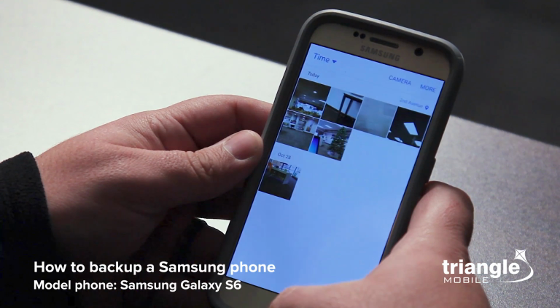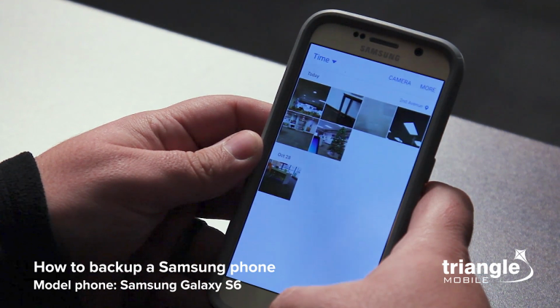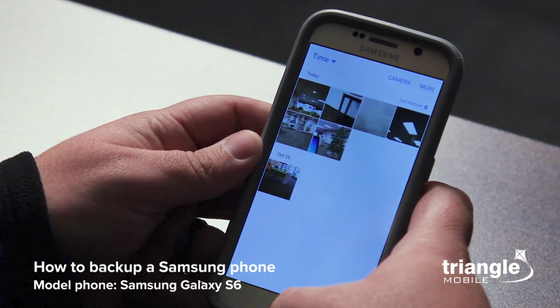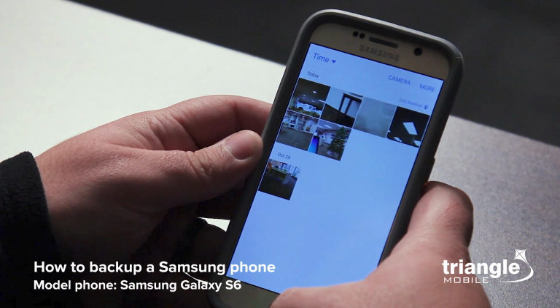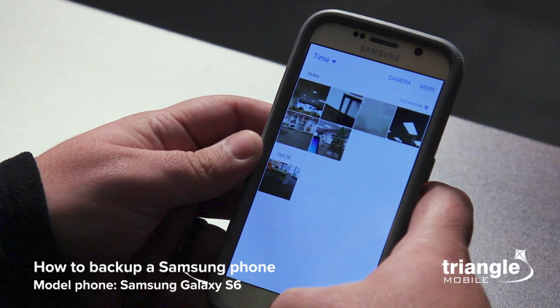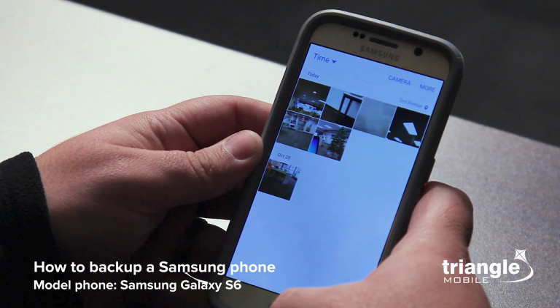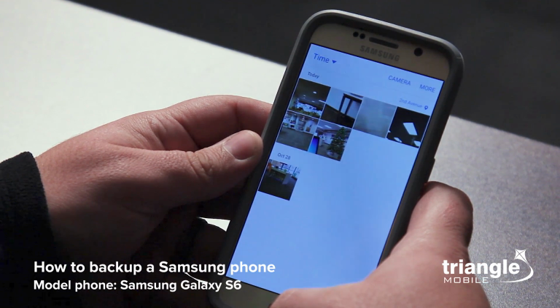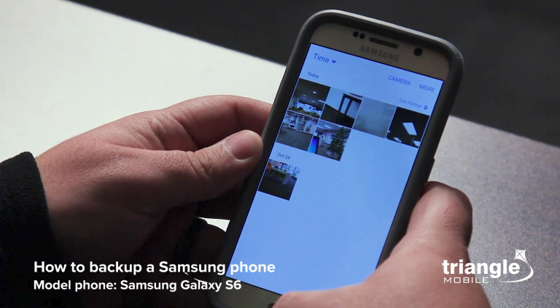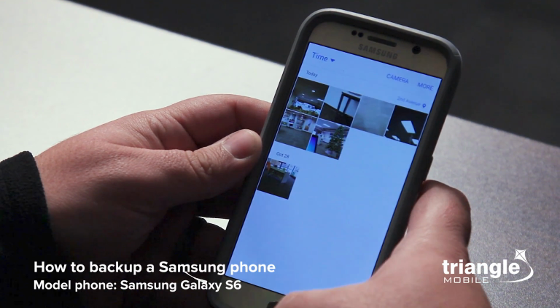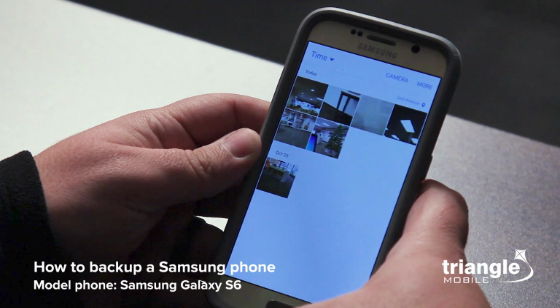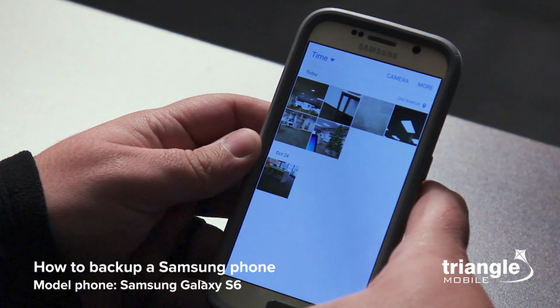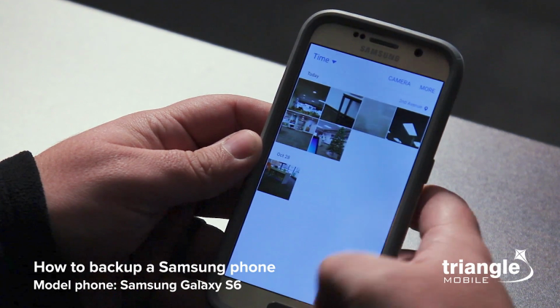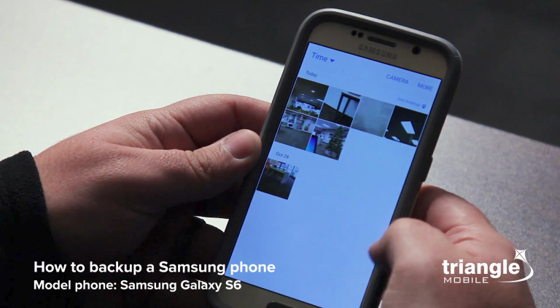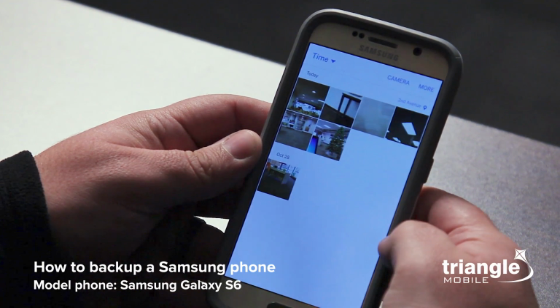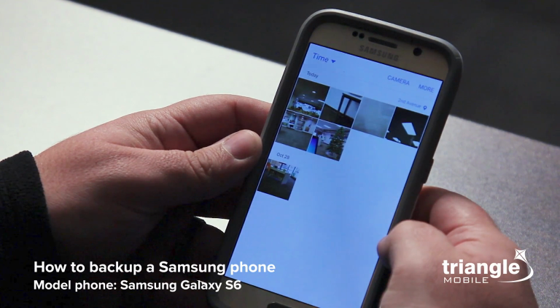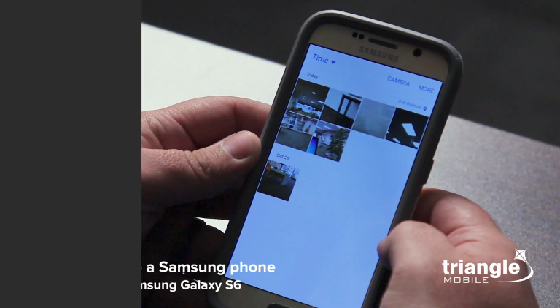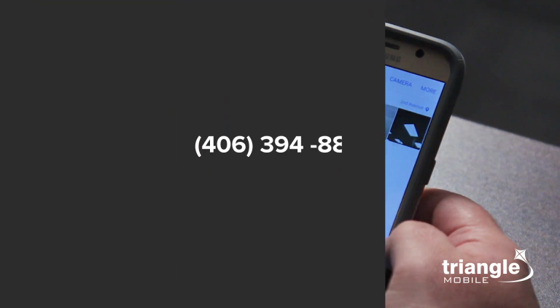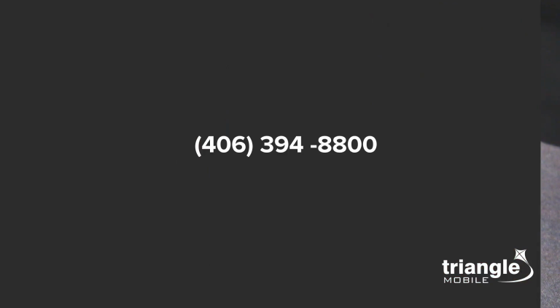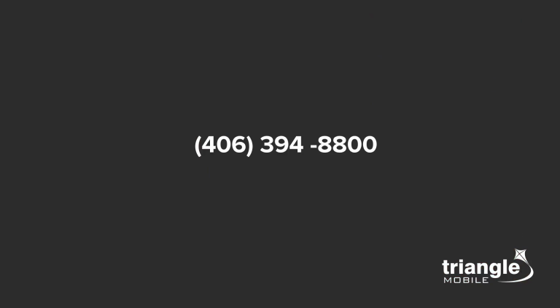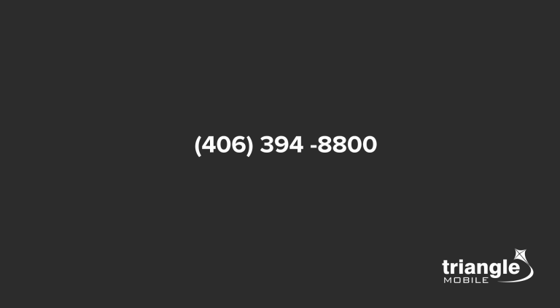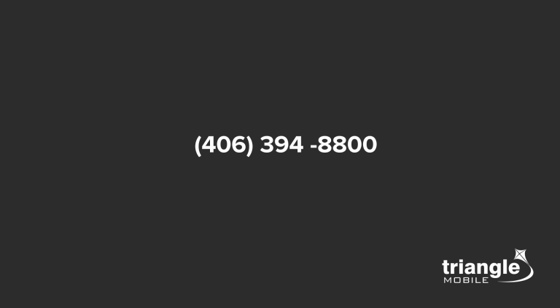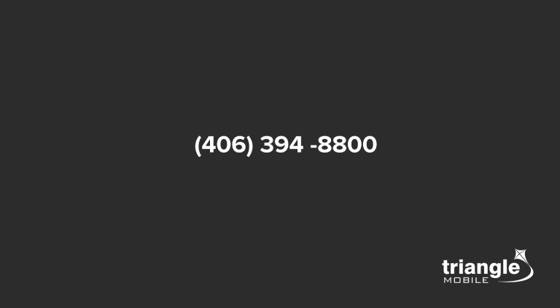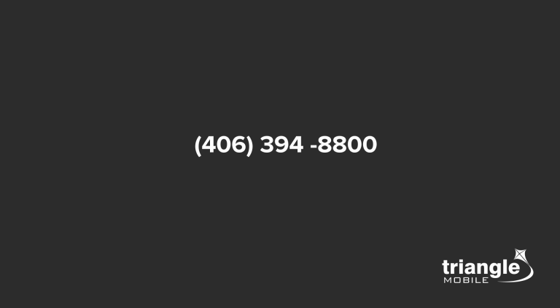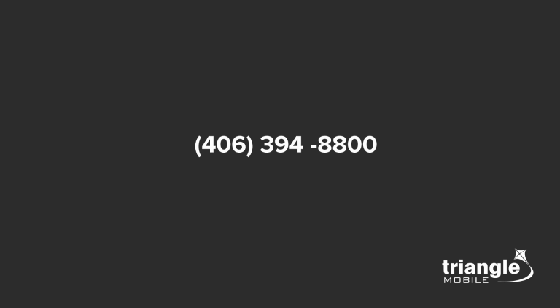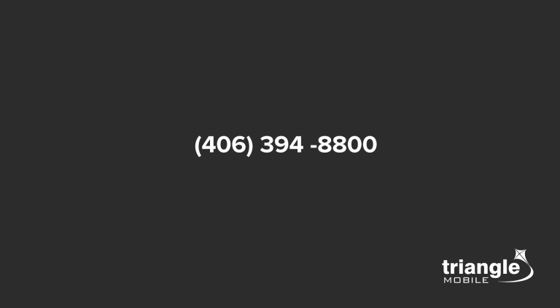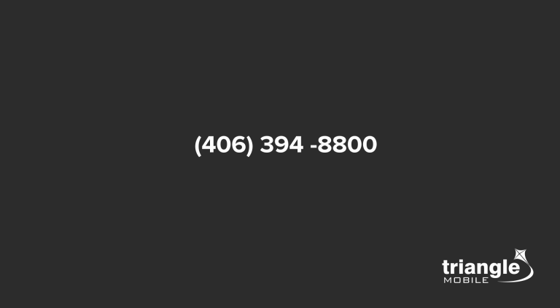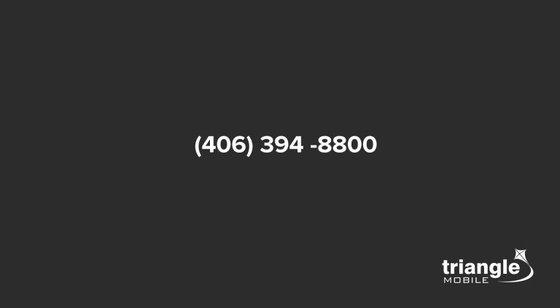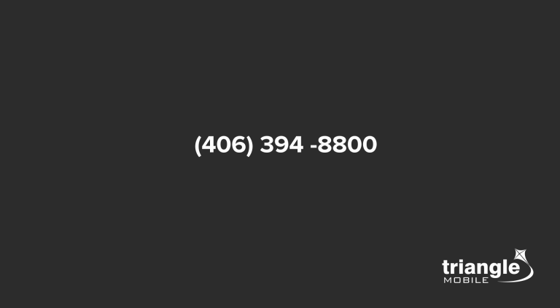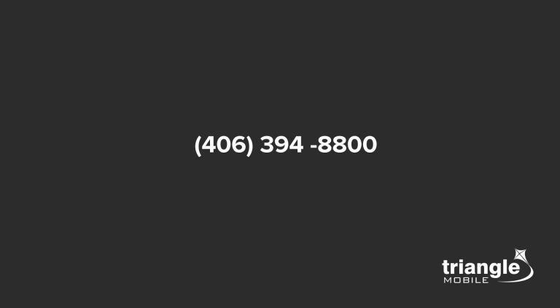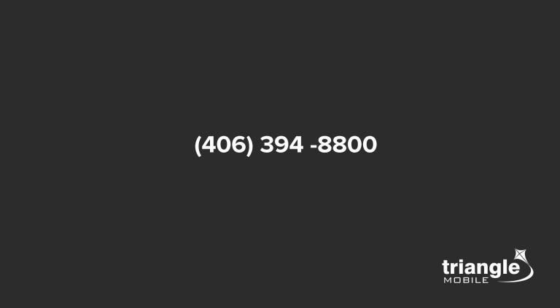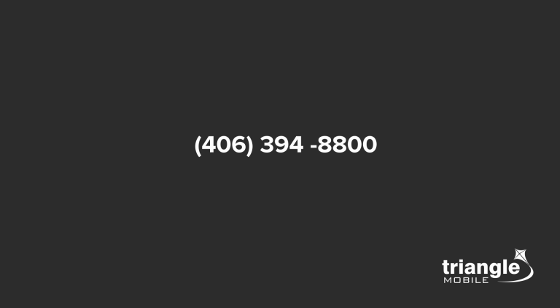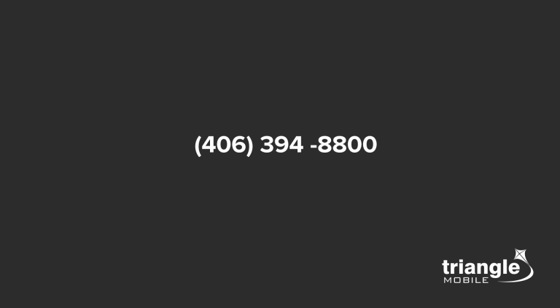That's it for the Samsung phone. If you have any questions, call us down at the mobile store at 394-8800.